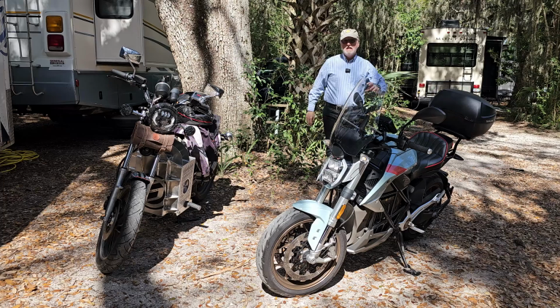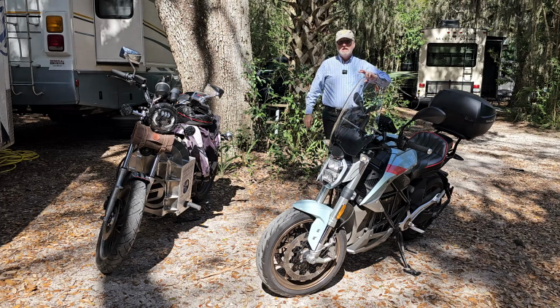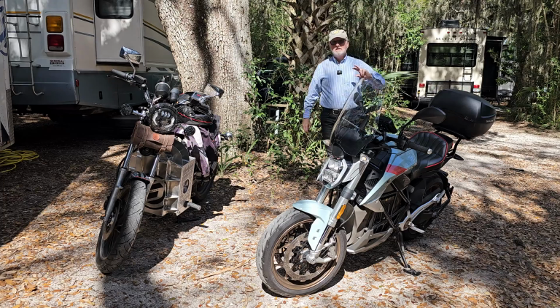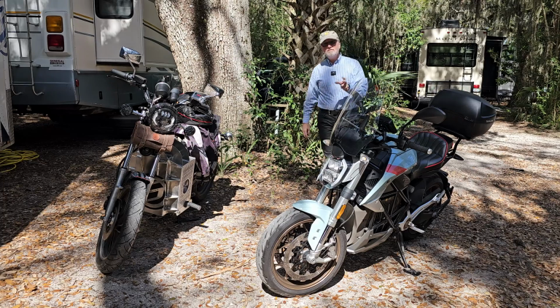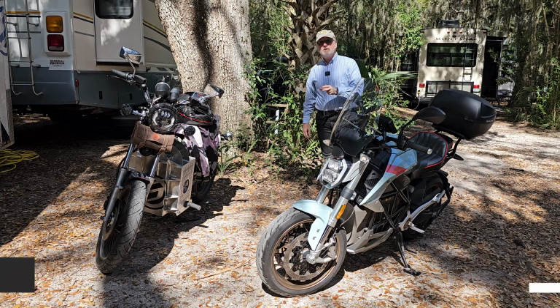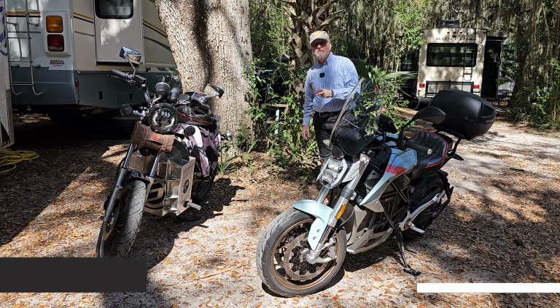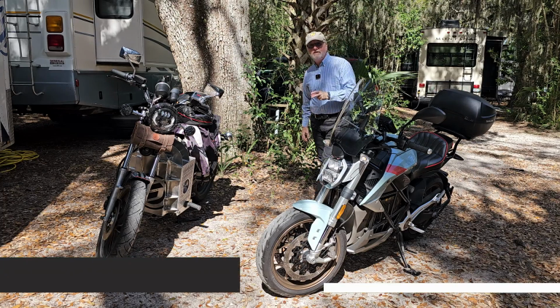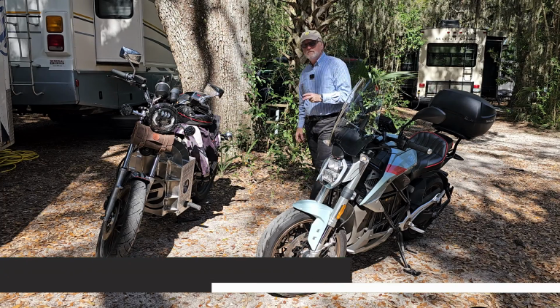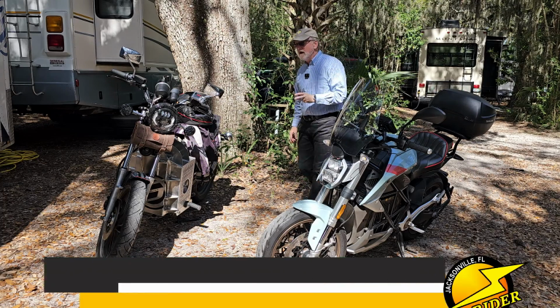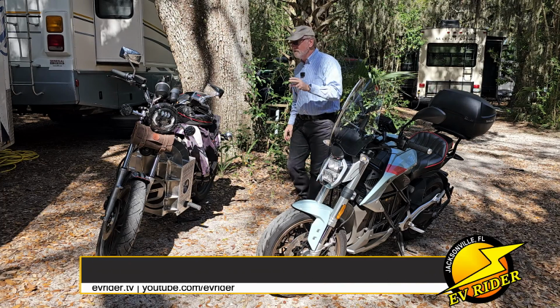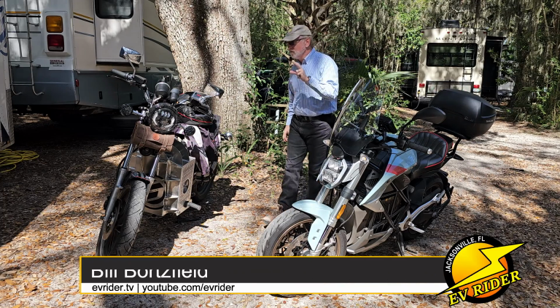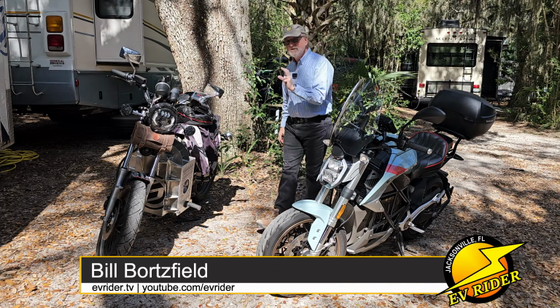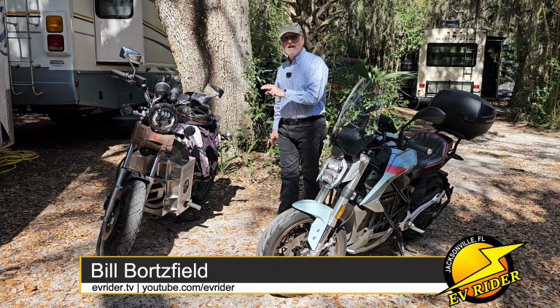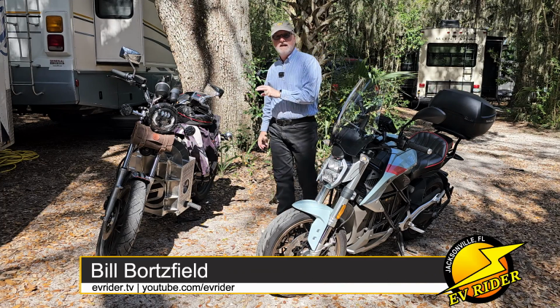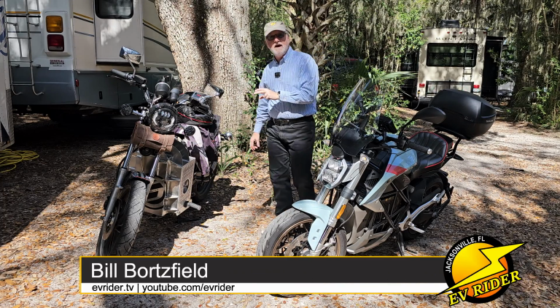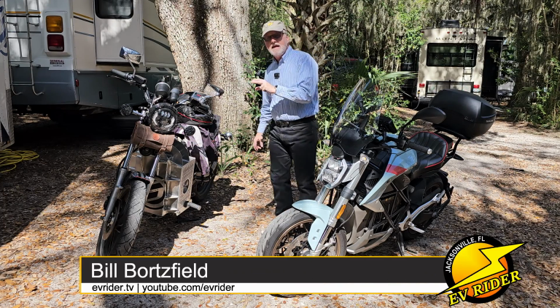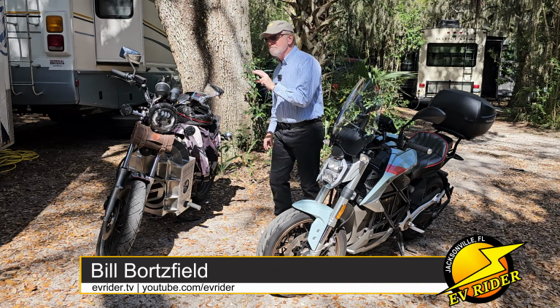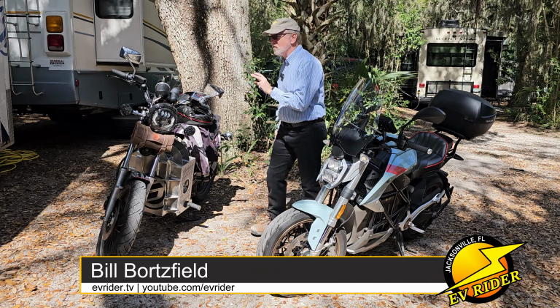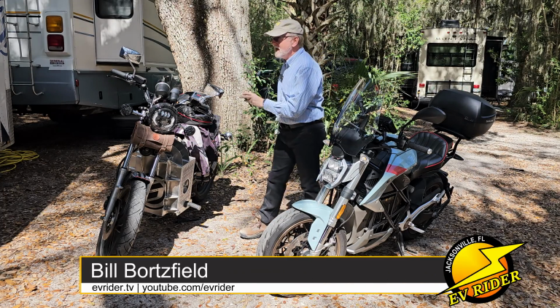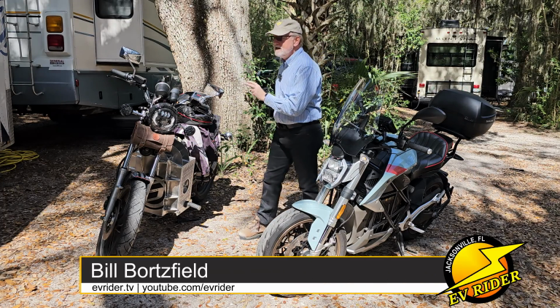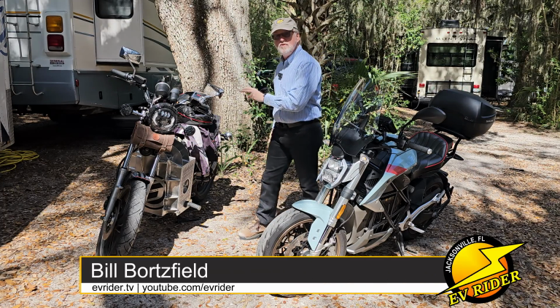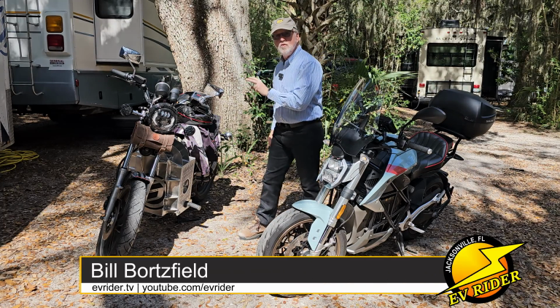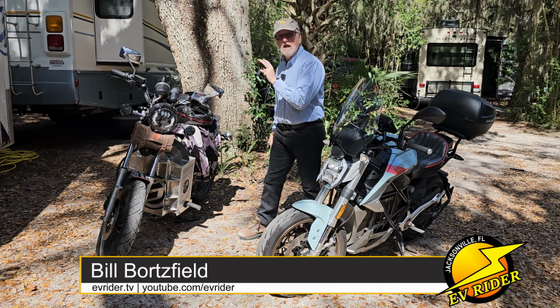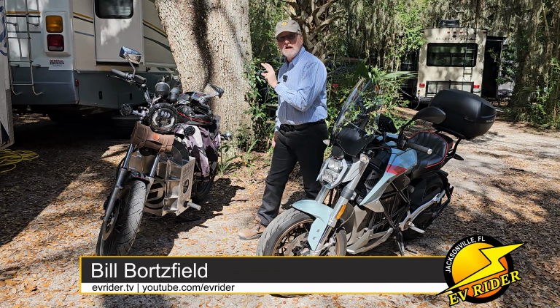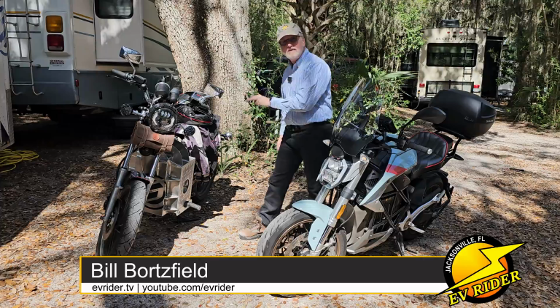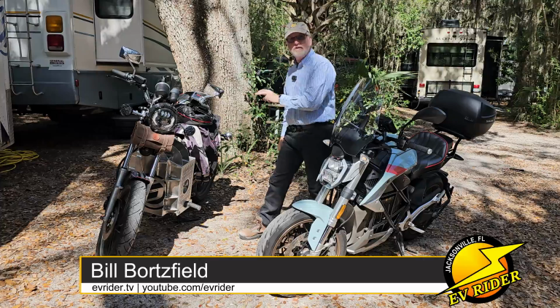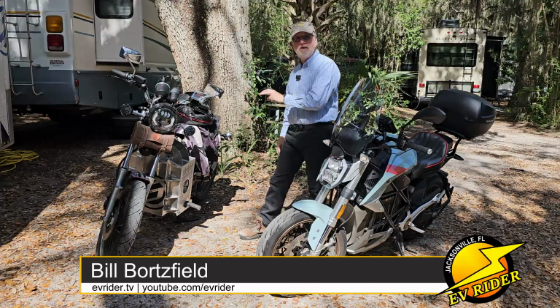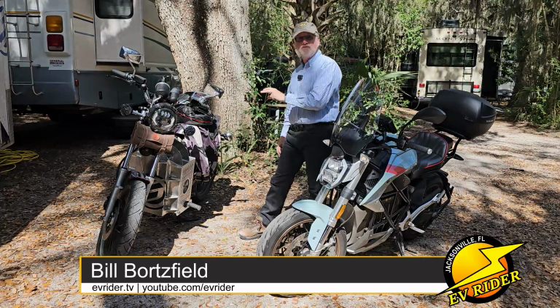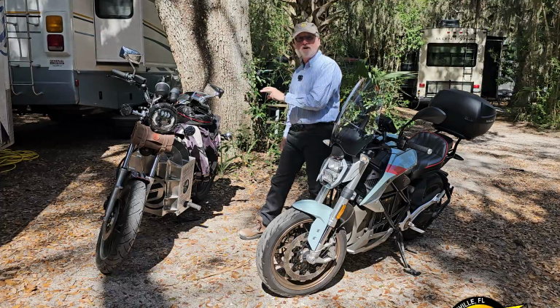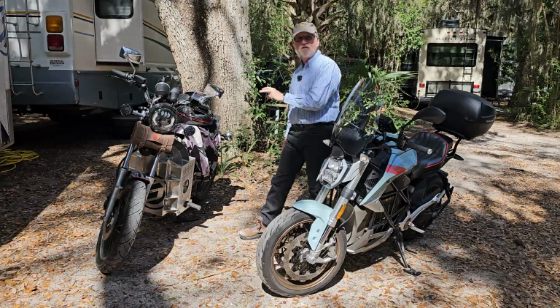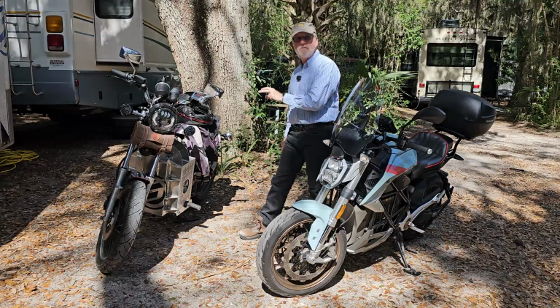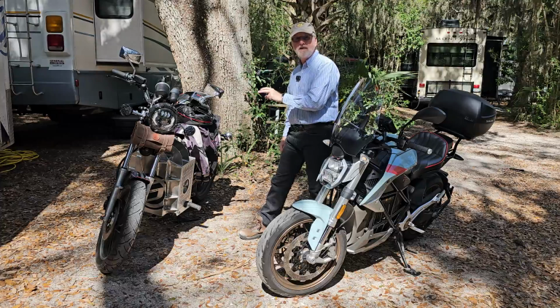This week on EVRider, we're checking out a brand new electric motorcycle company.